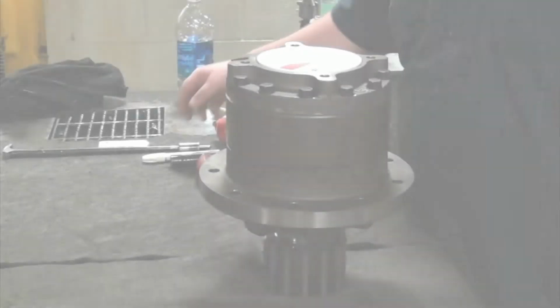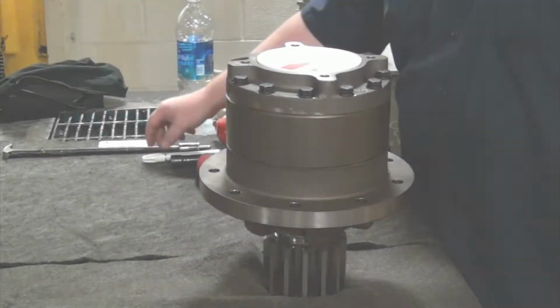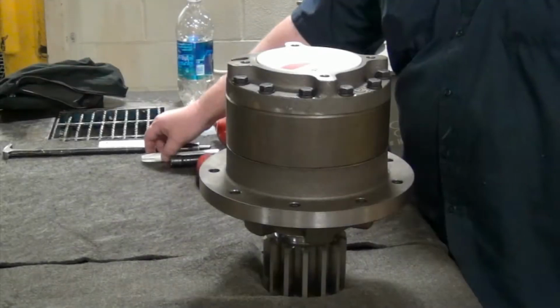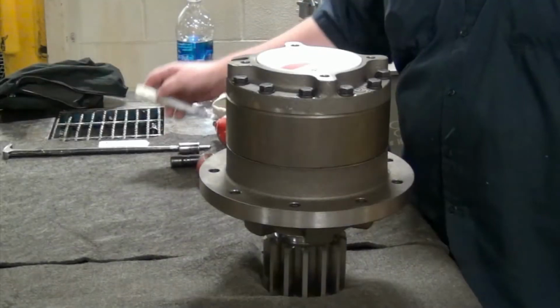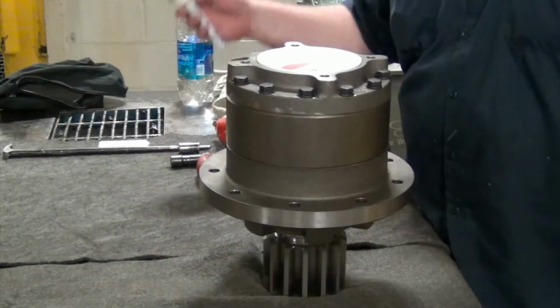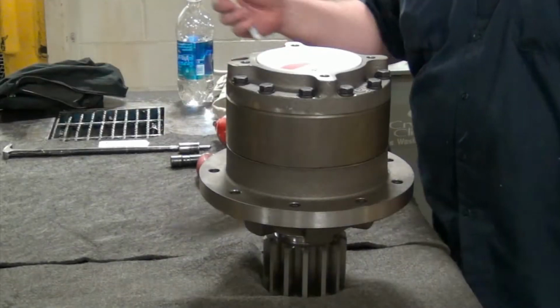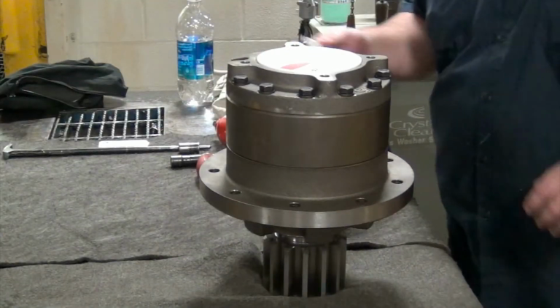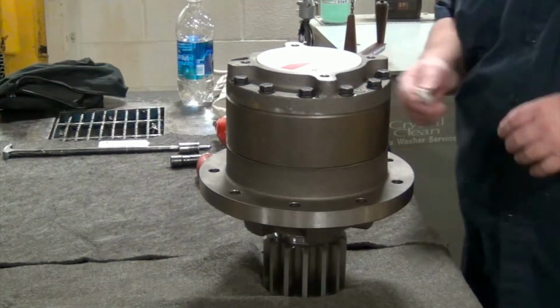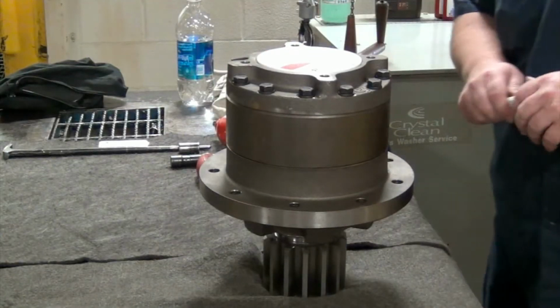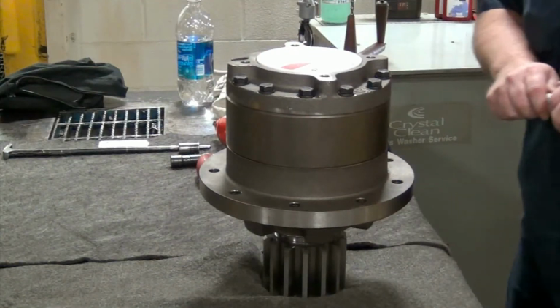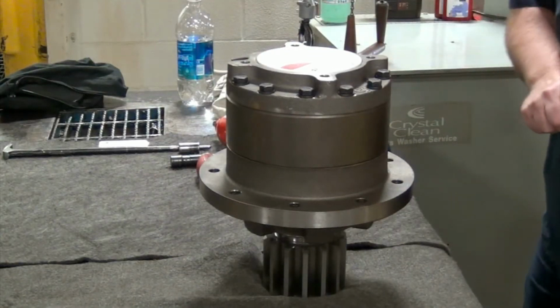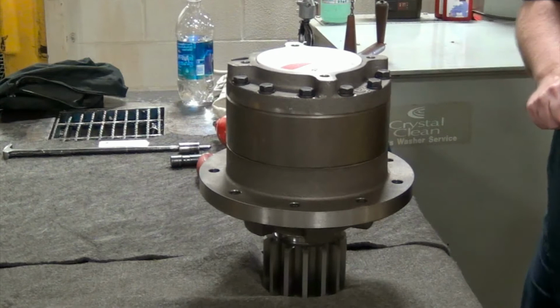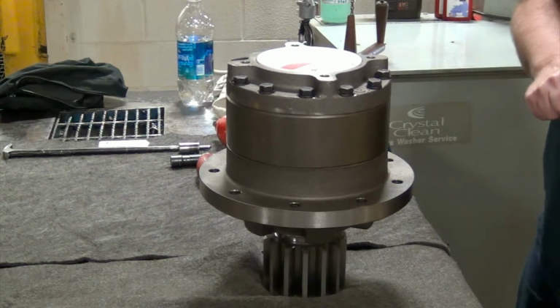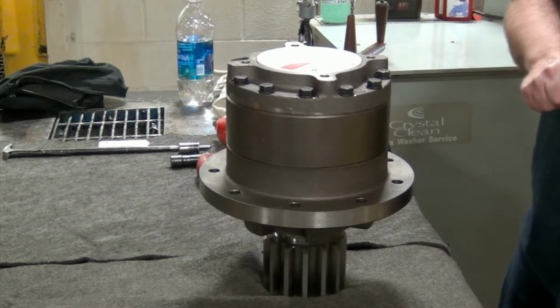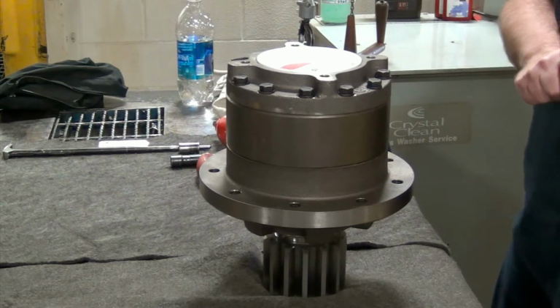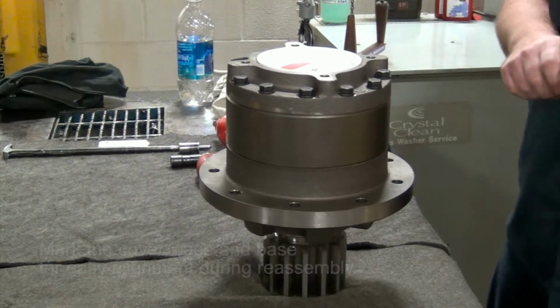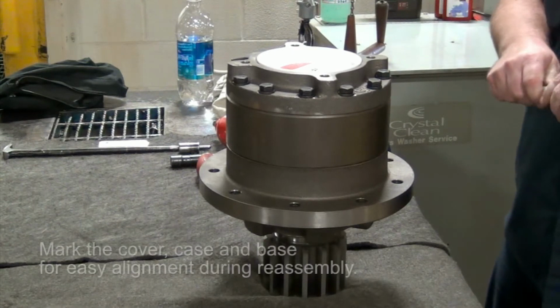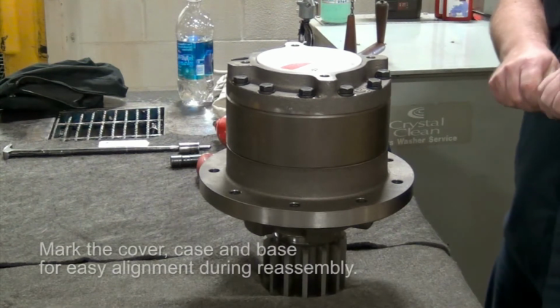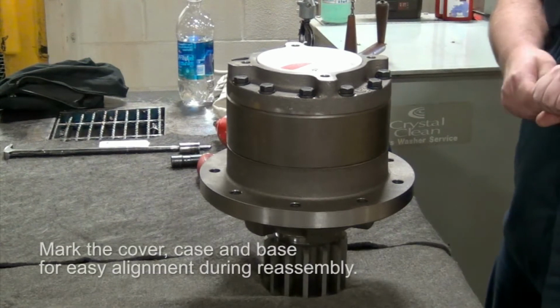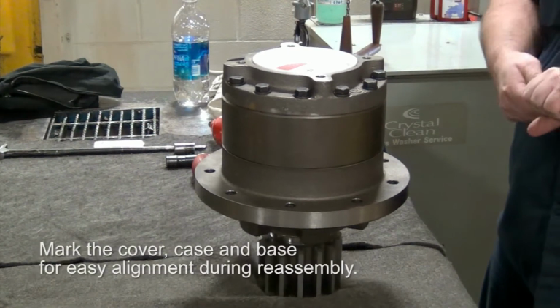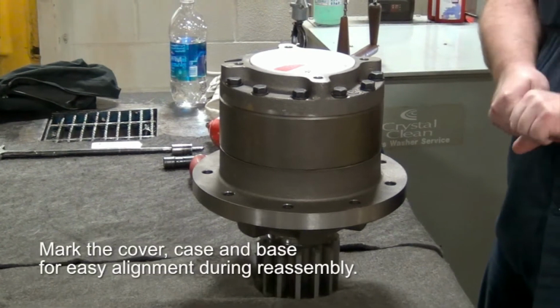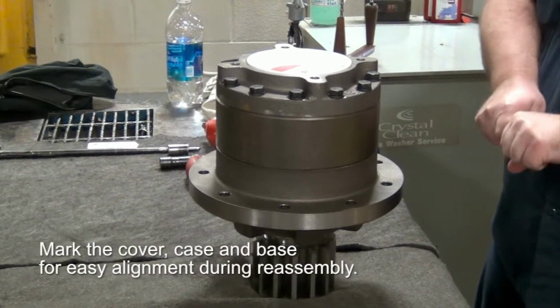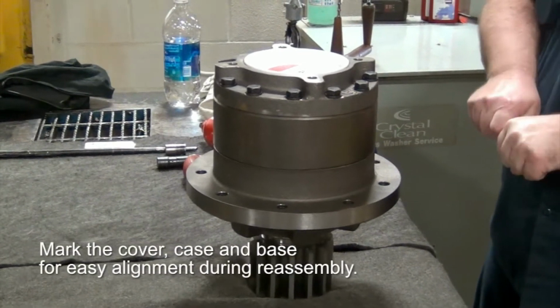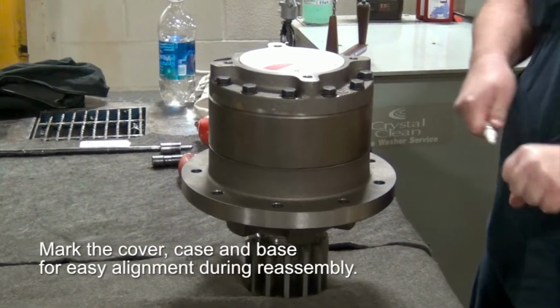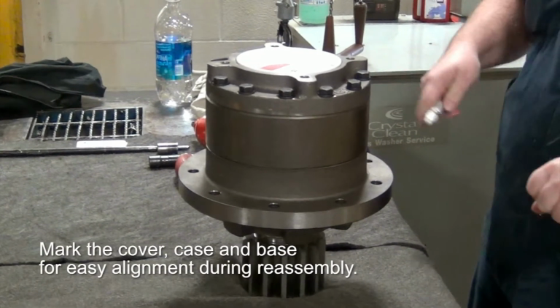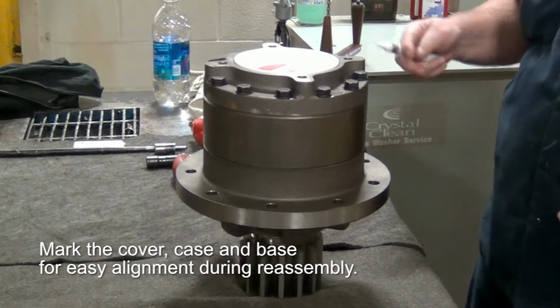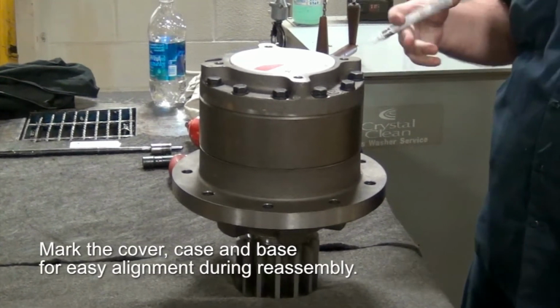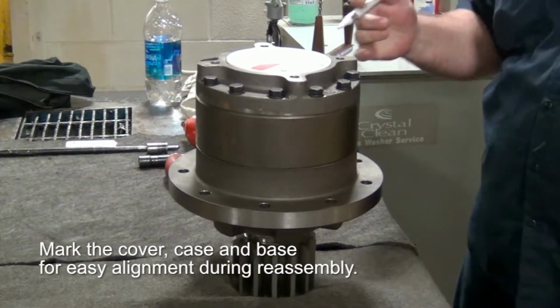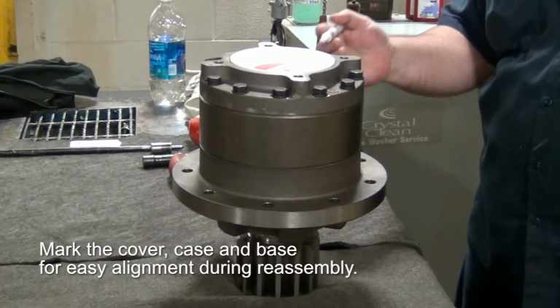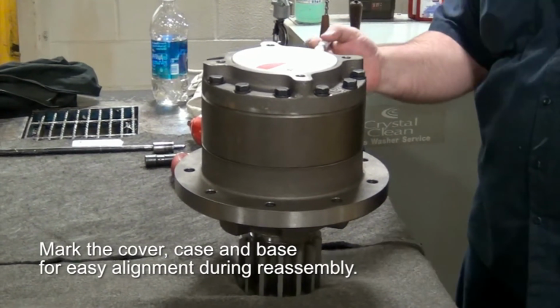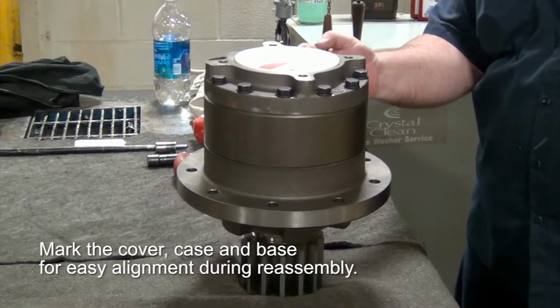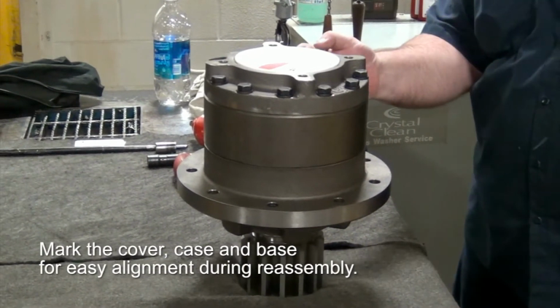All right, the first thing I like to do is put the witness marks on it, so I can put it back together the same way the customer sent it to me.